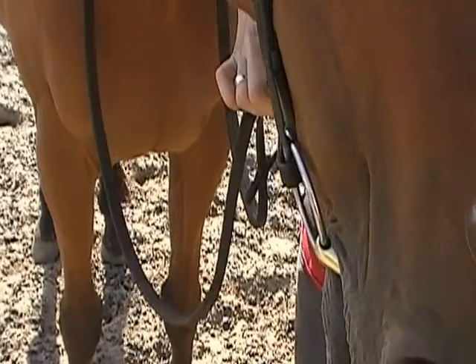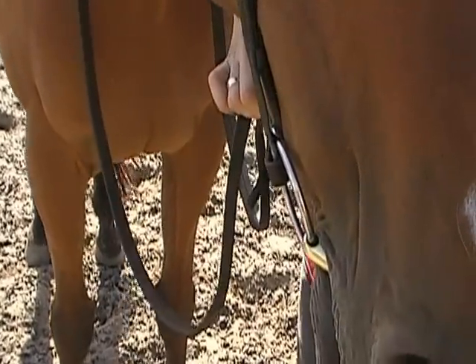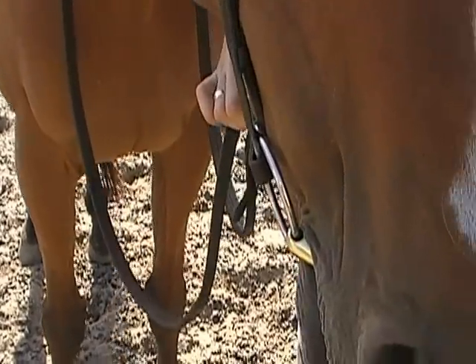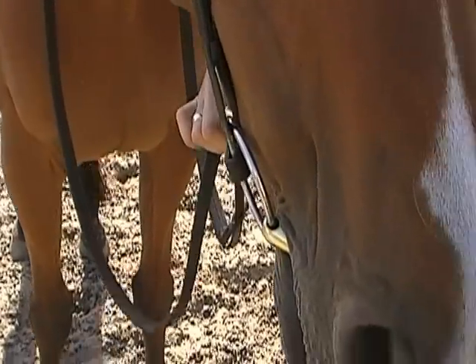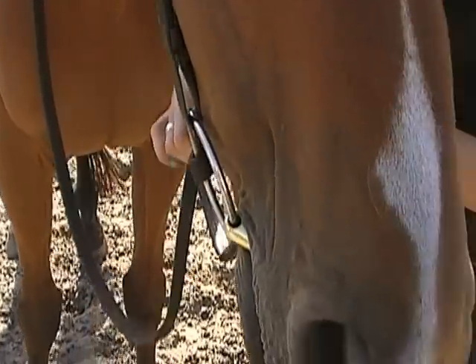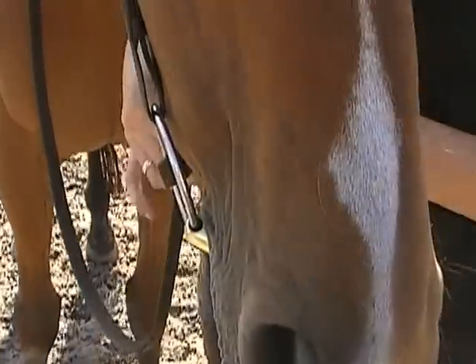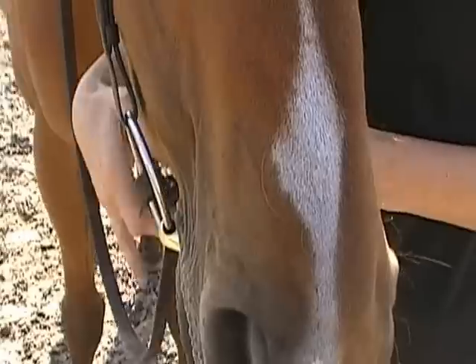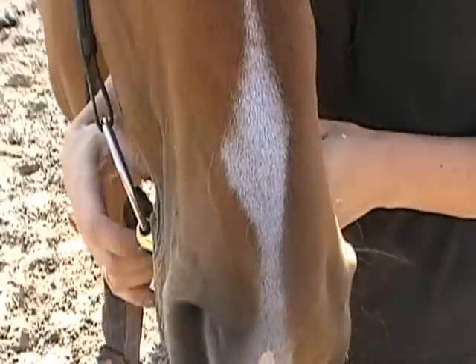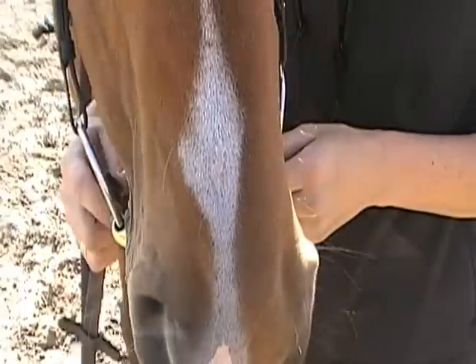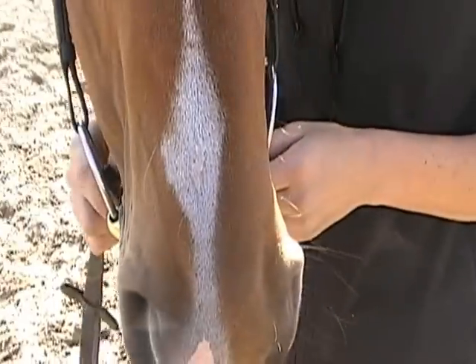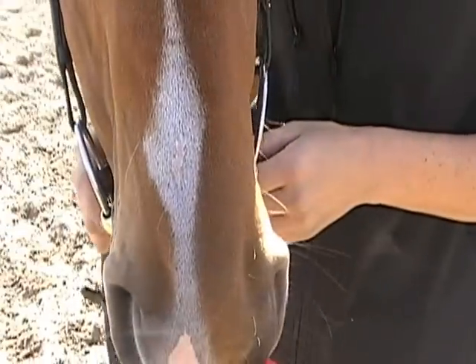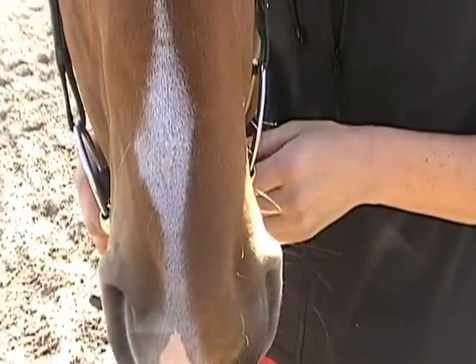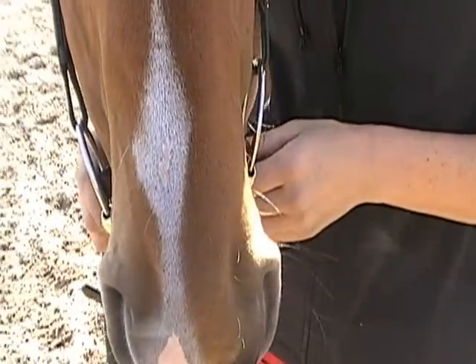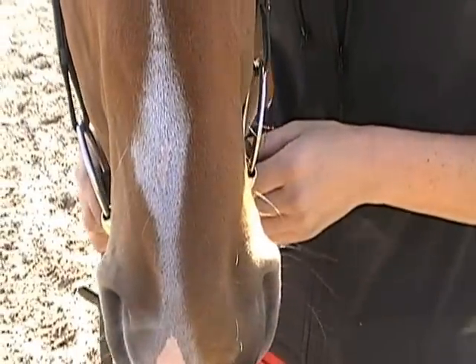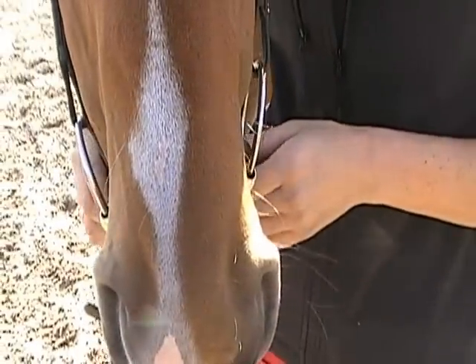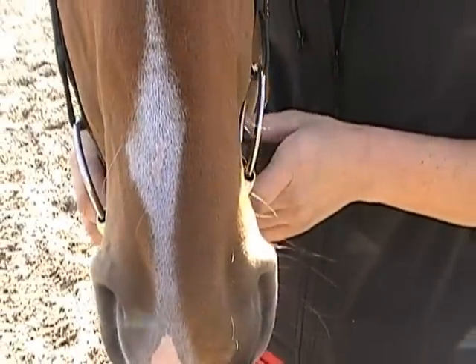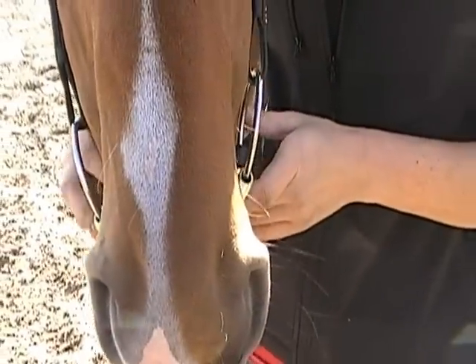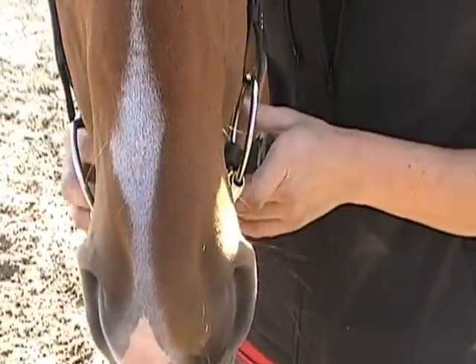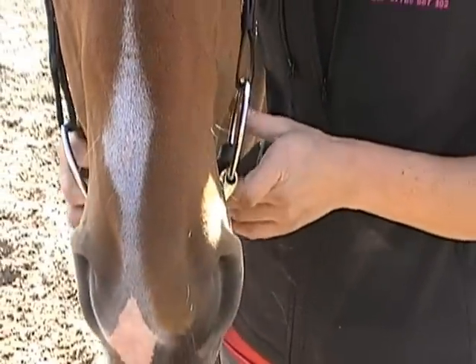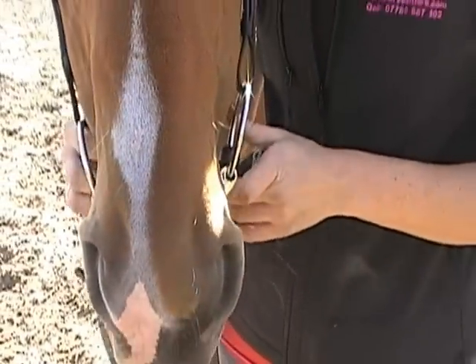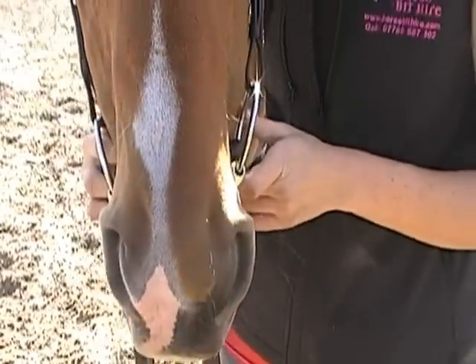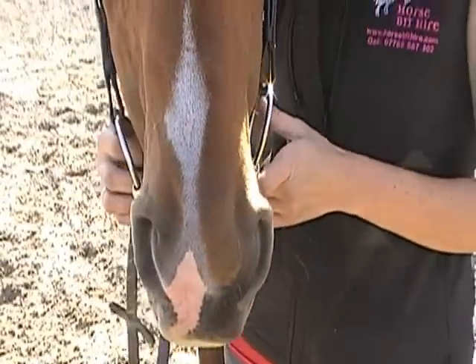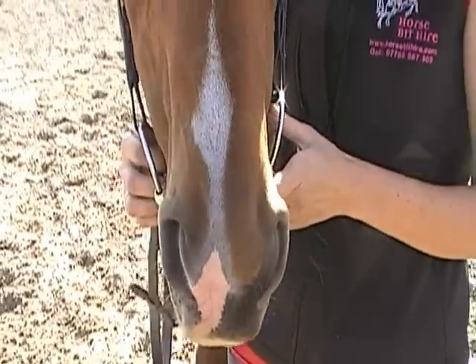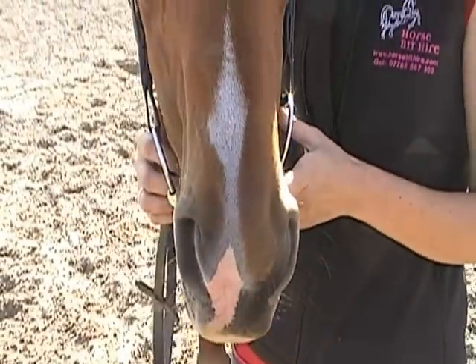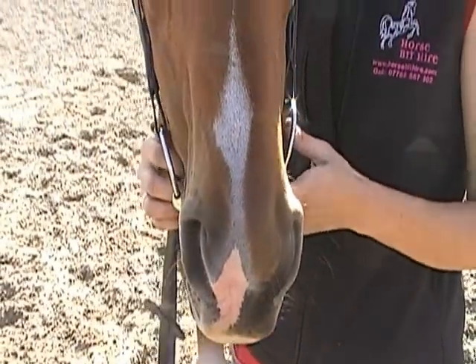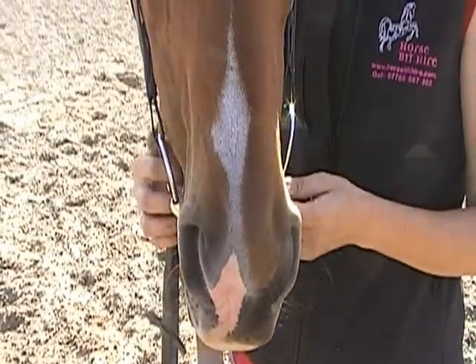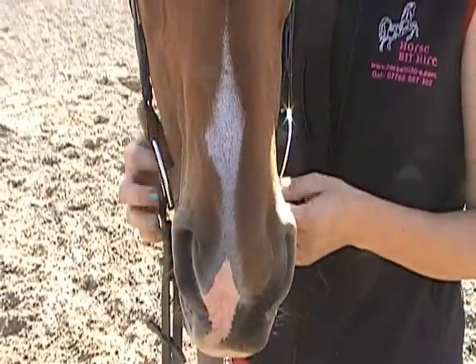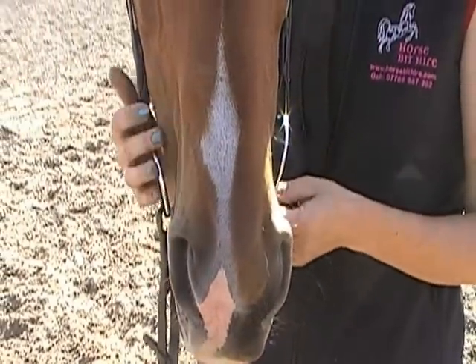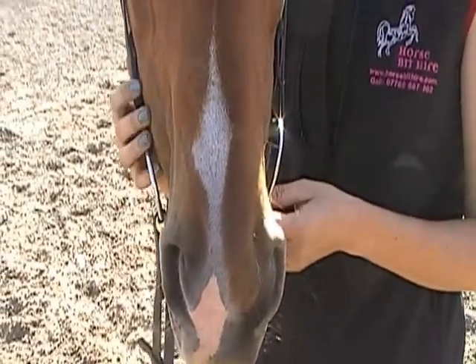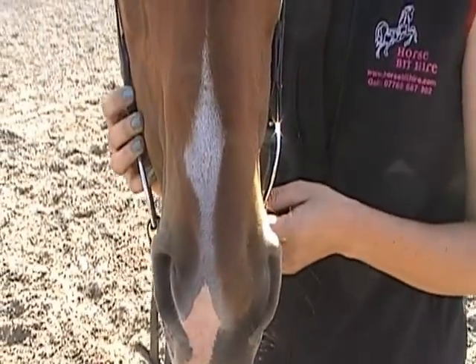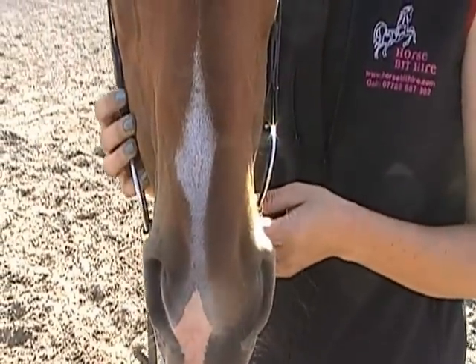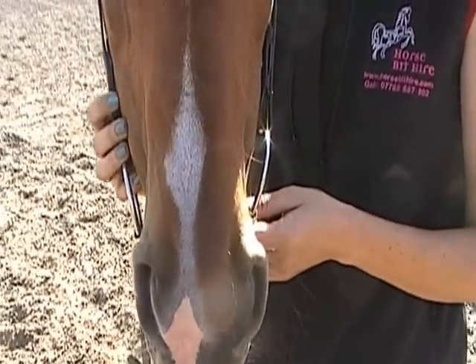This bit is a five and a quarter. Woody is a full thoroughbred. You'll find that five and a quarter is your average size for this sort of breeding.